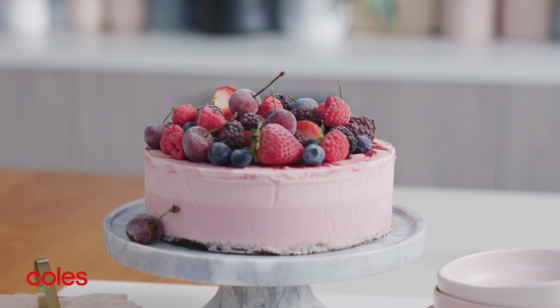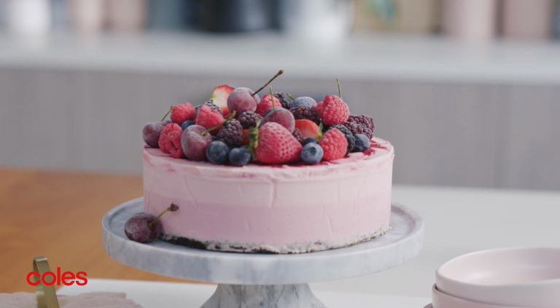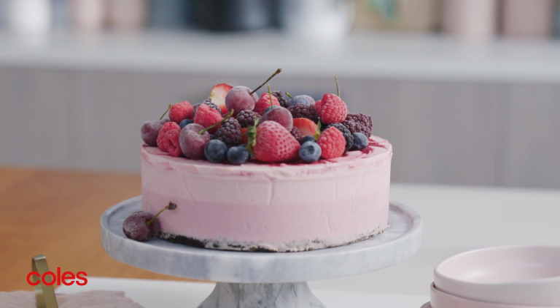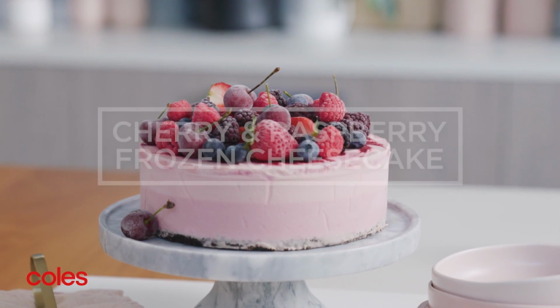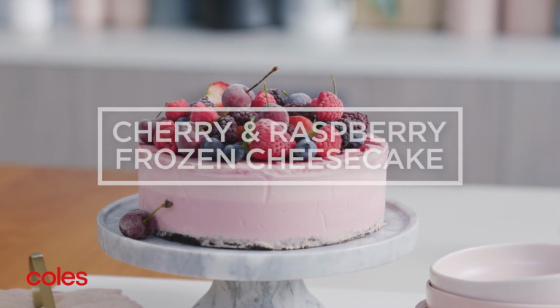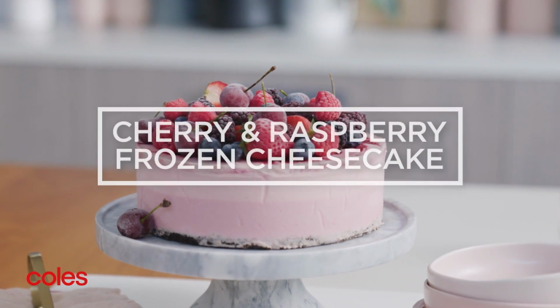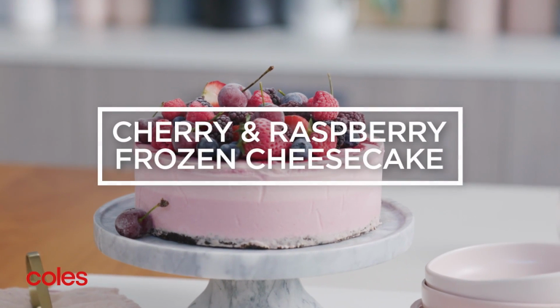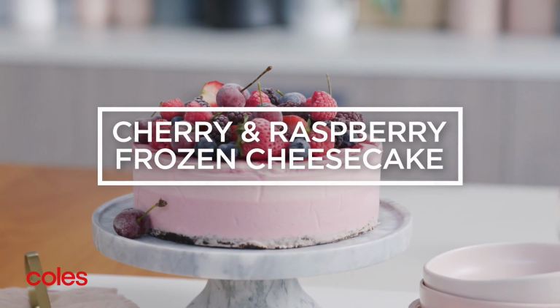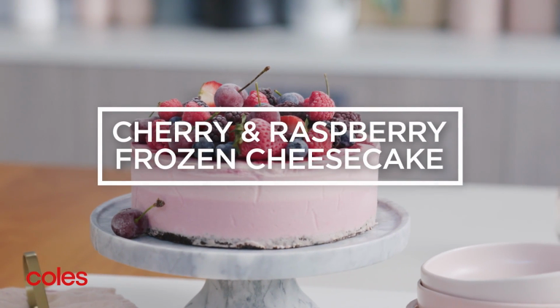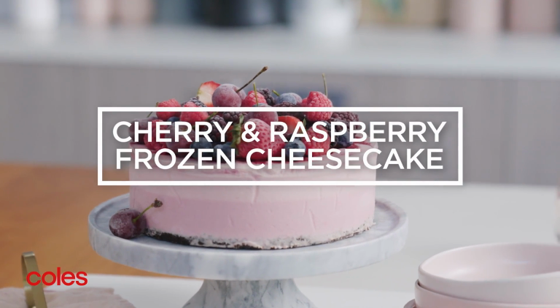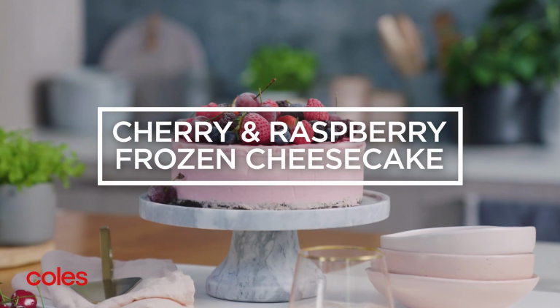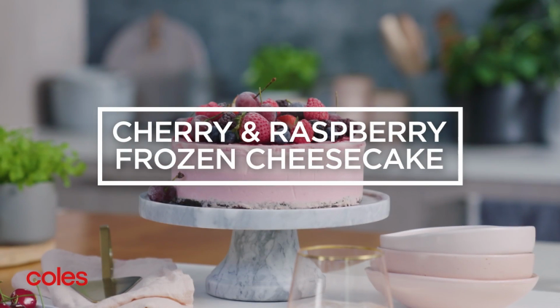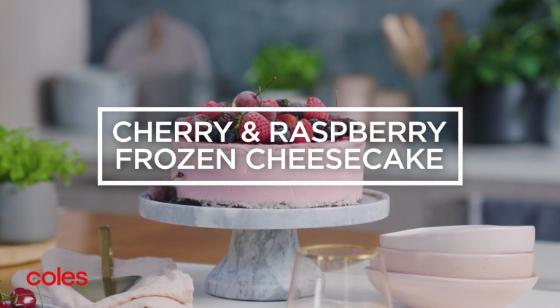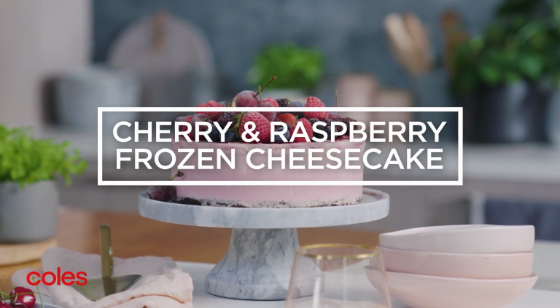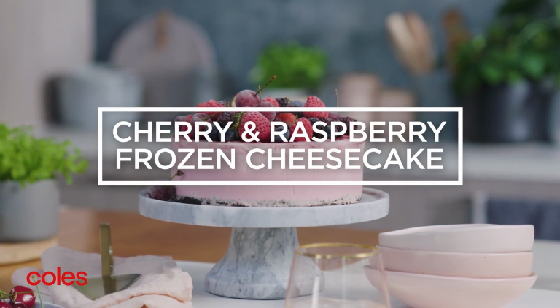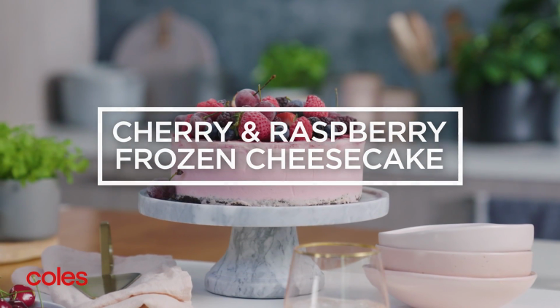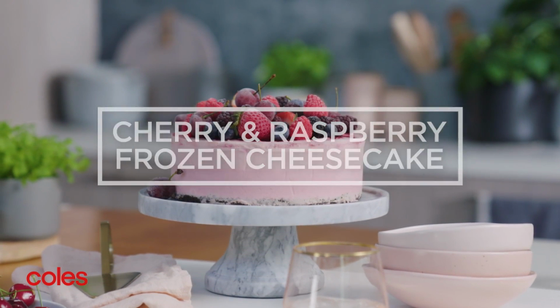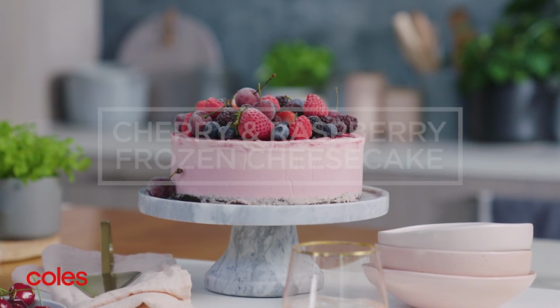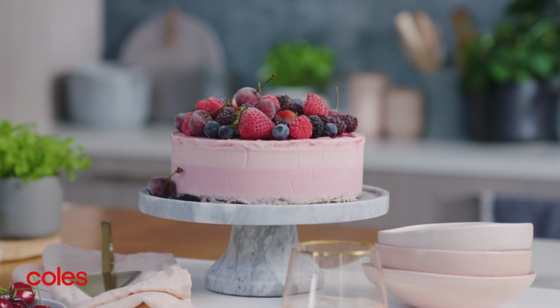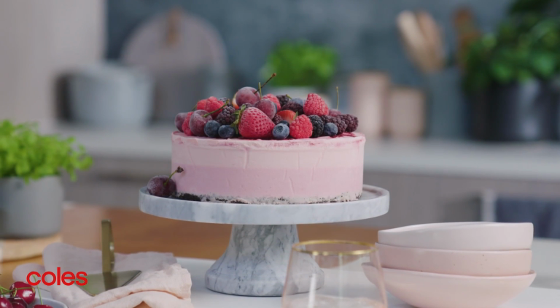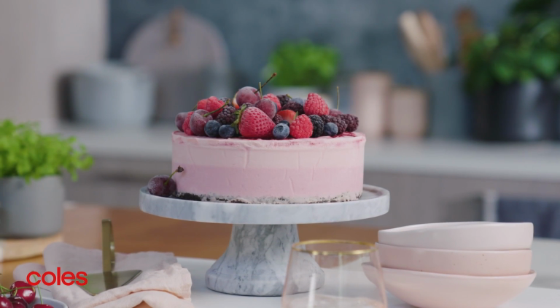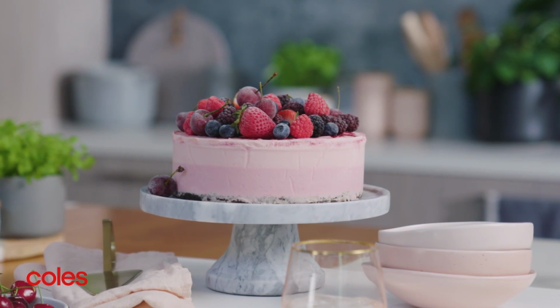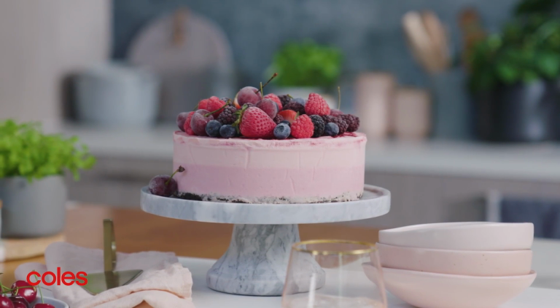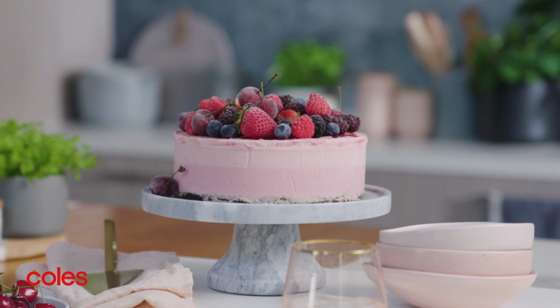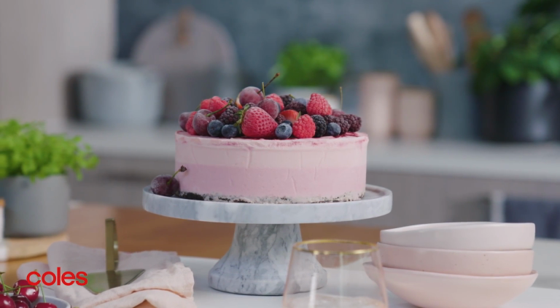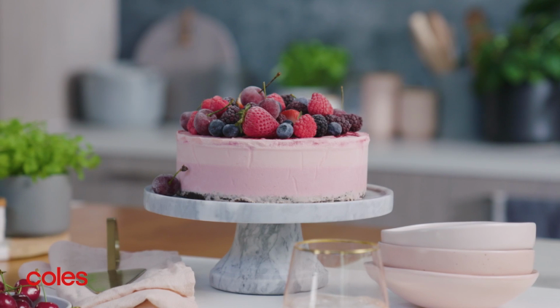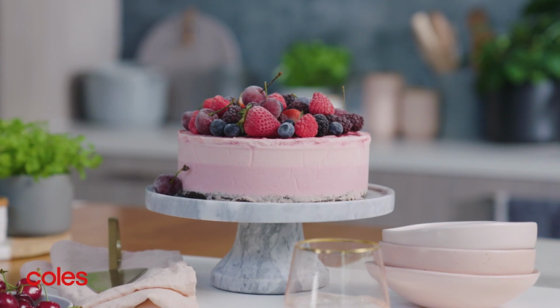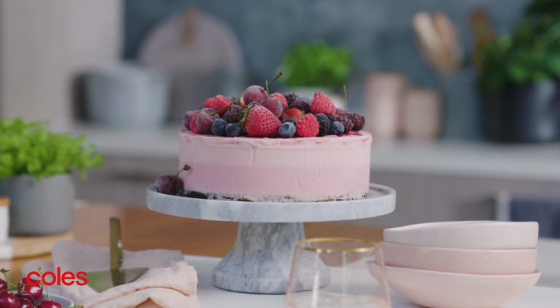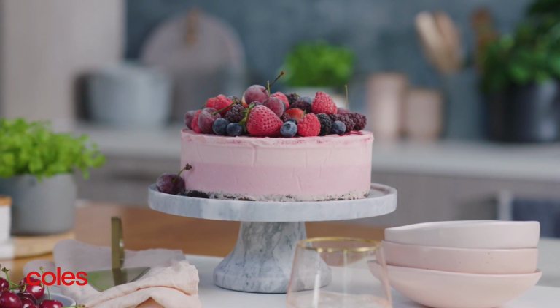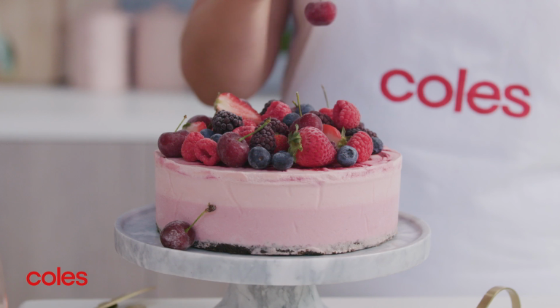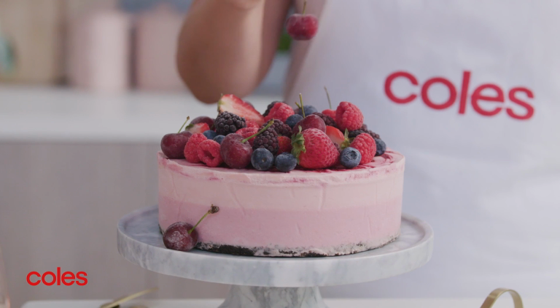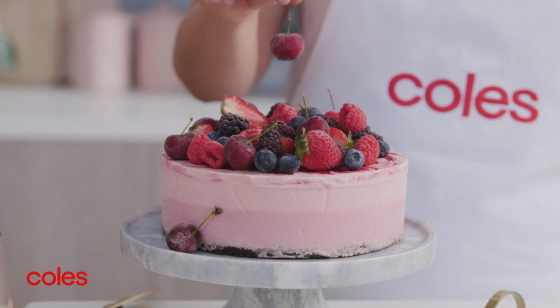This Cherry and Raspberry Frozen Cheesecake is full of festive colour and flavour and is just right for summer.